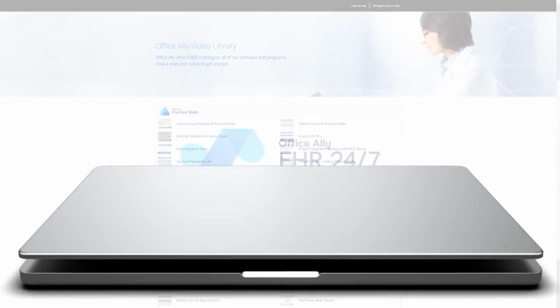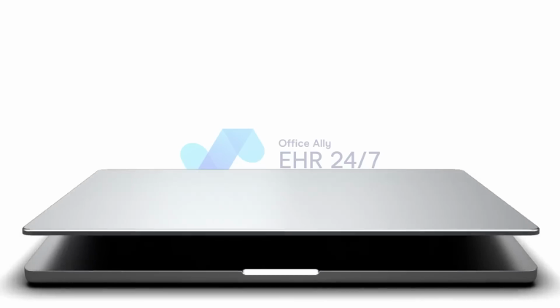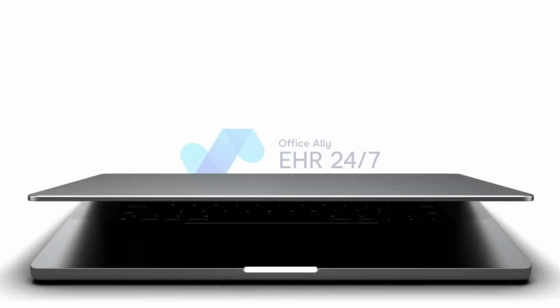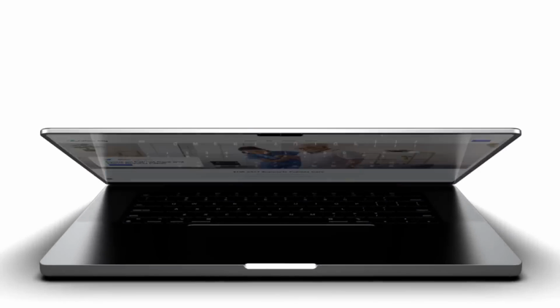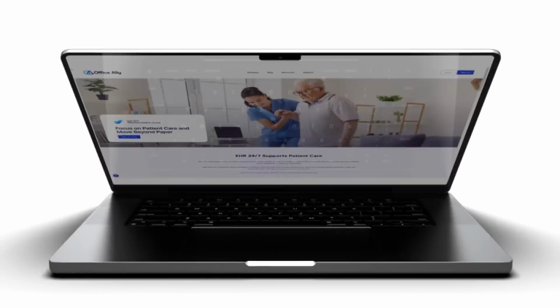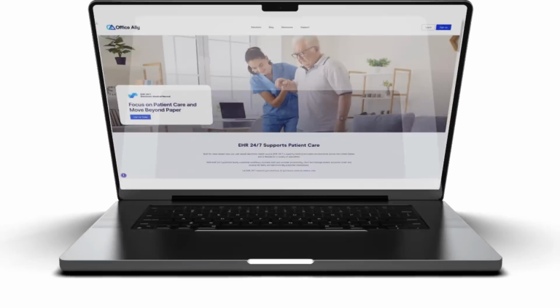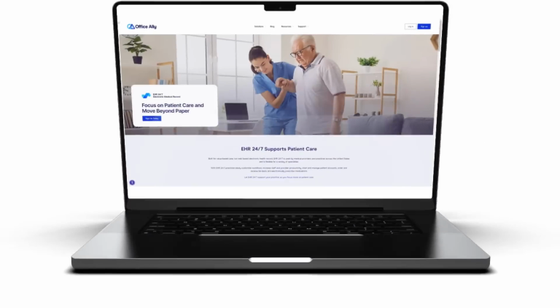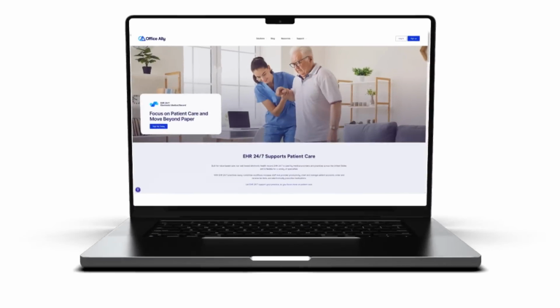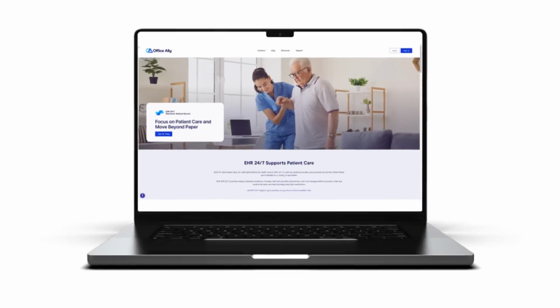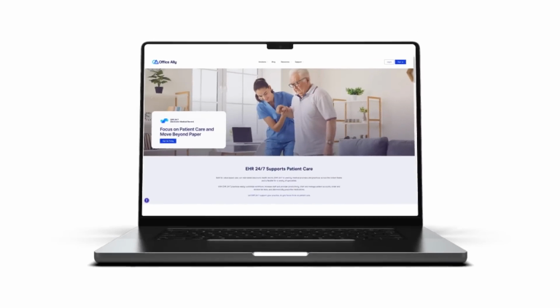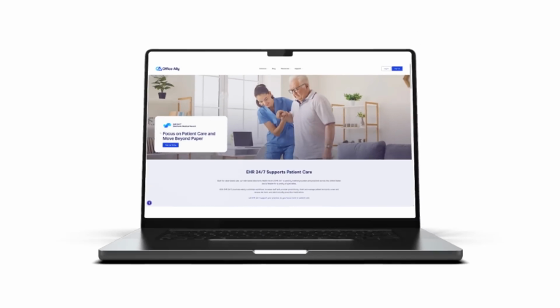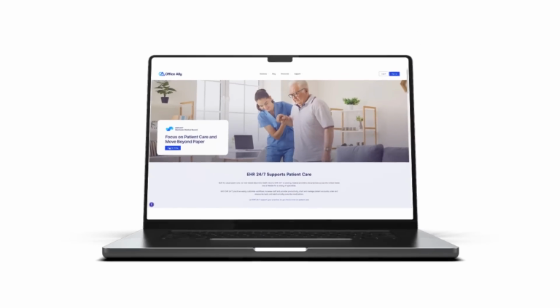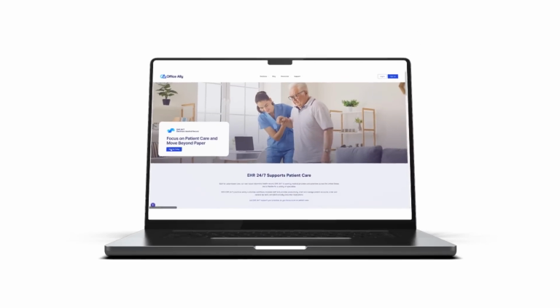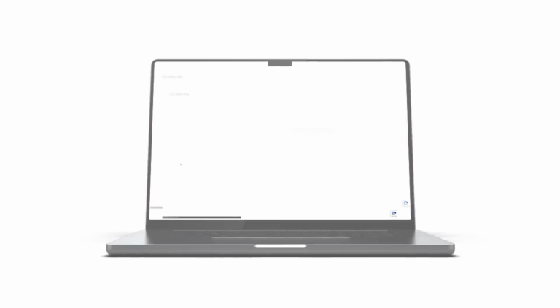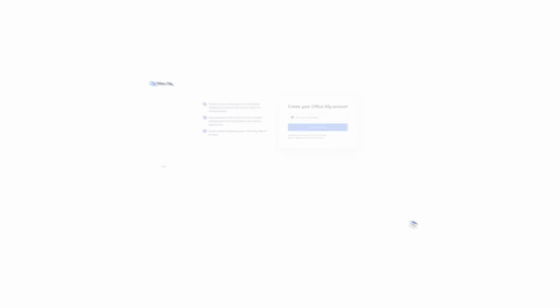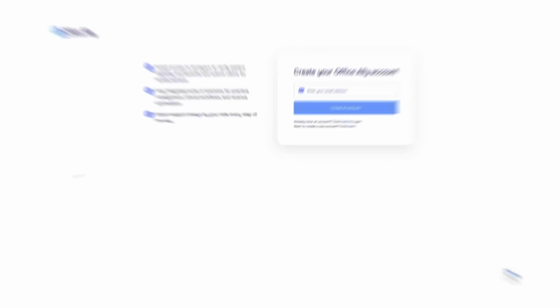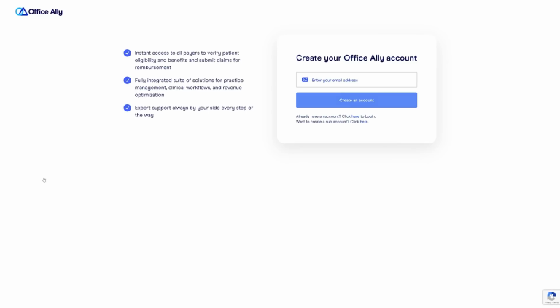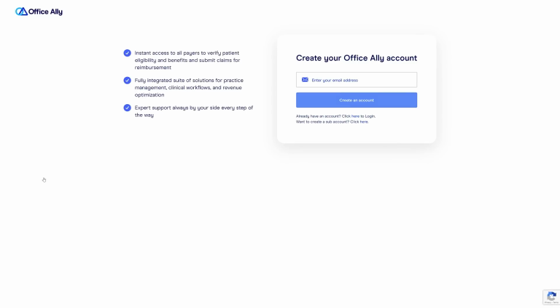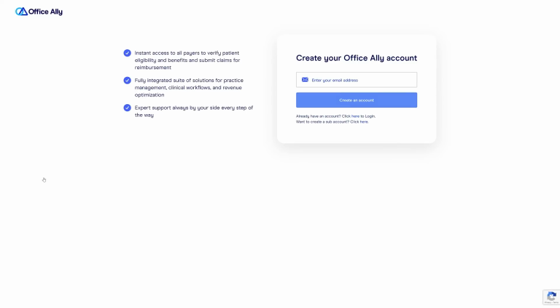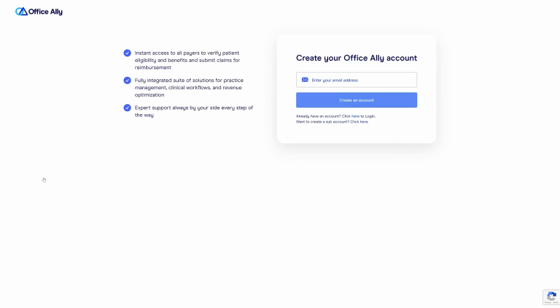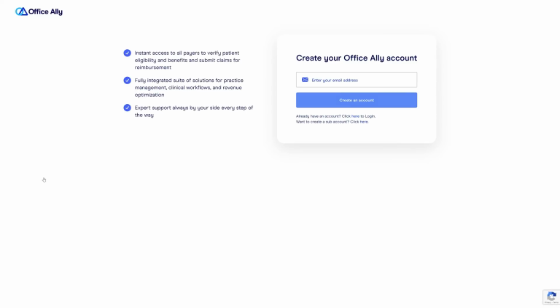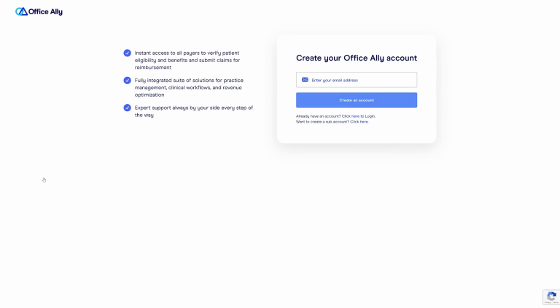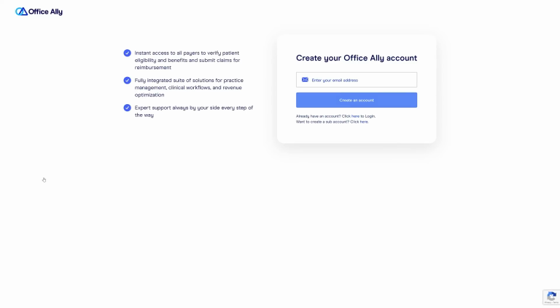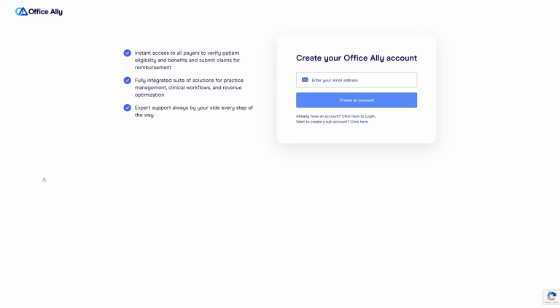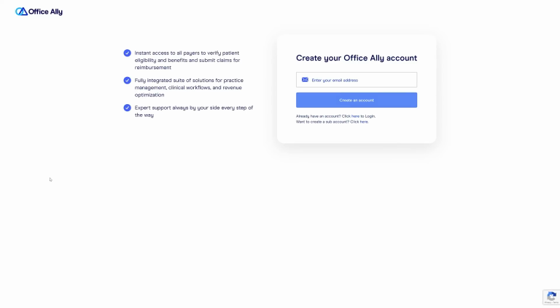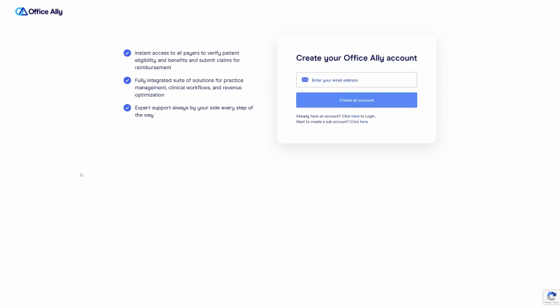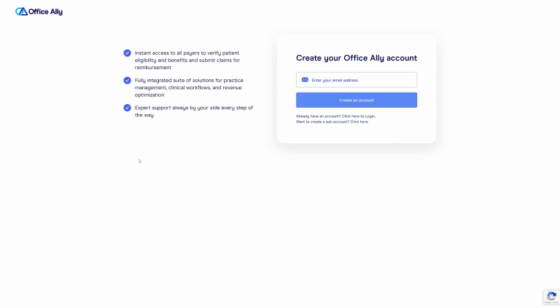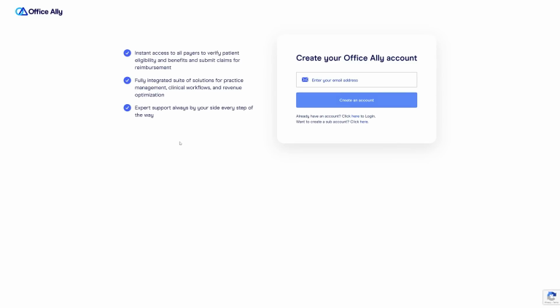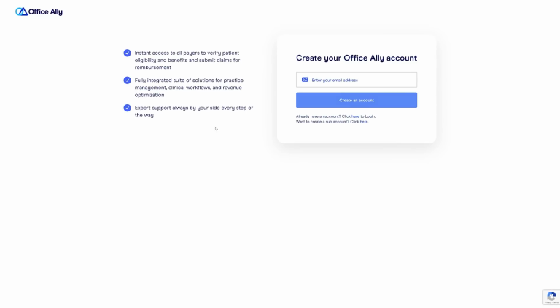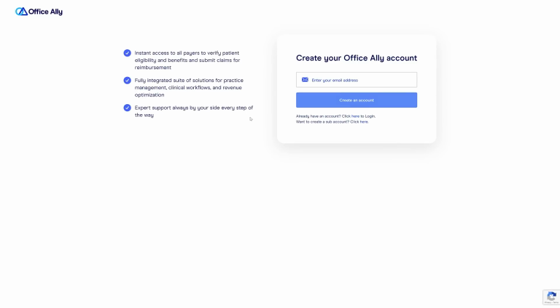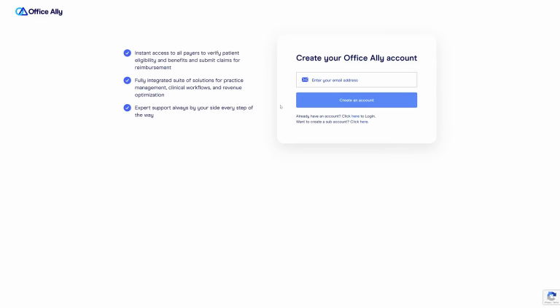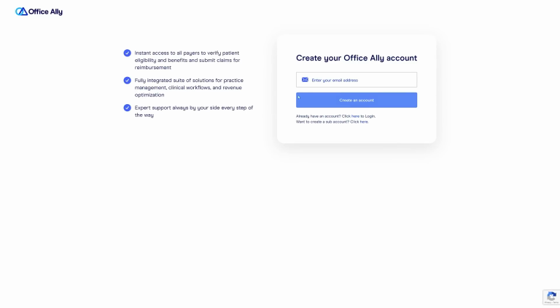Don't wait — switch to EHR 24-7 today and start streamlining your practice like never before.